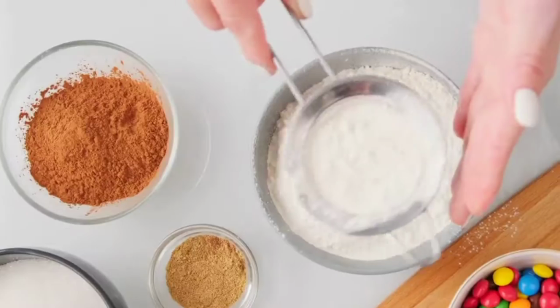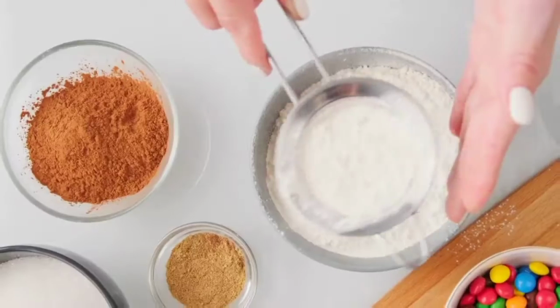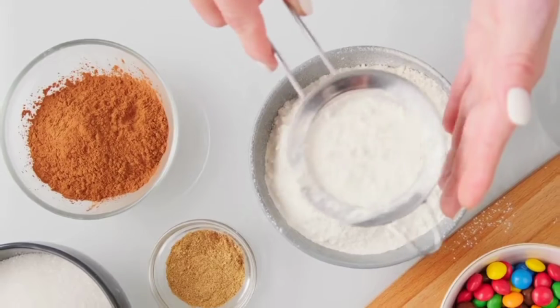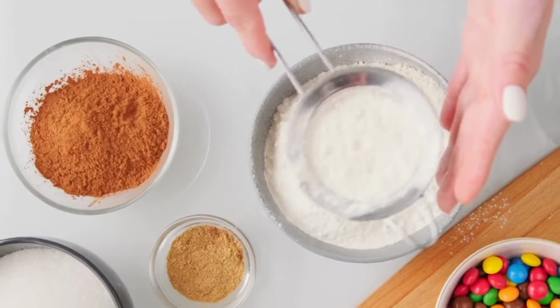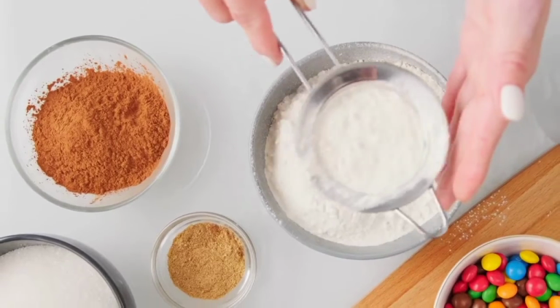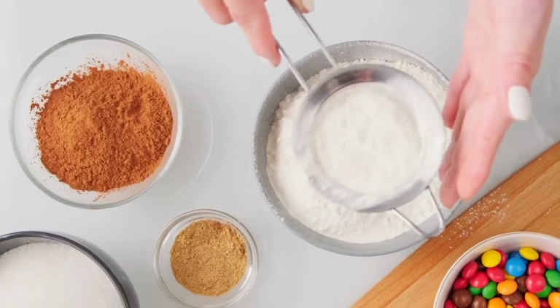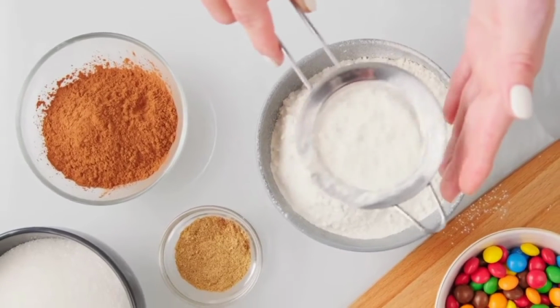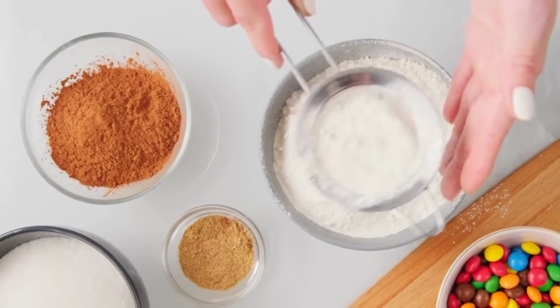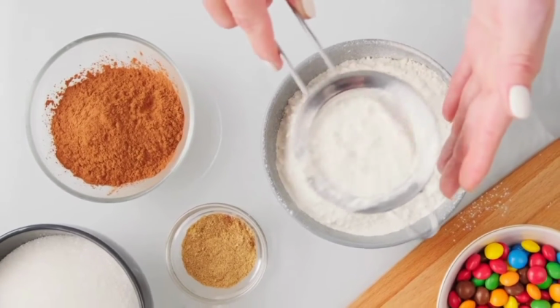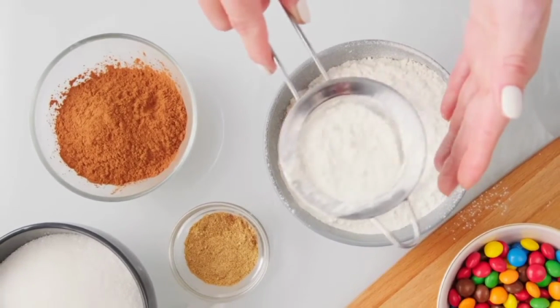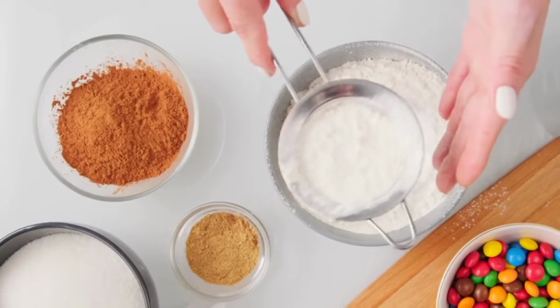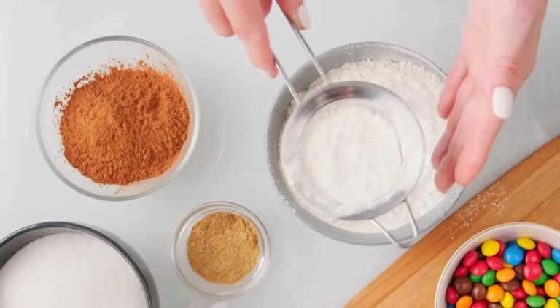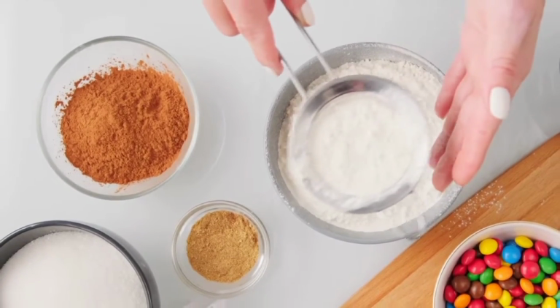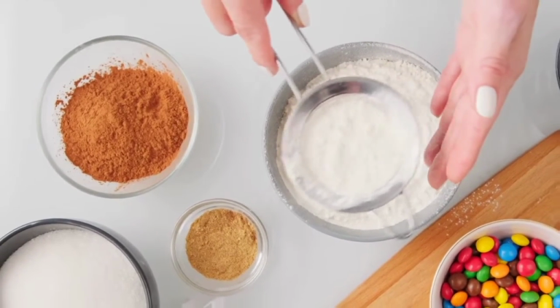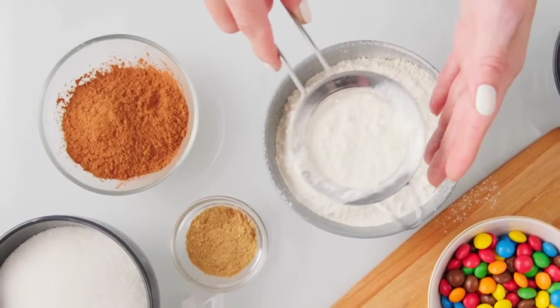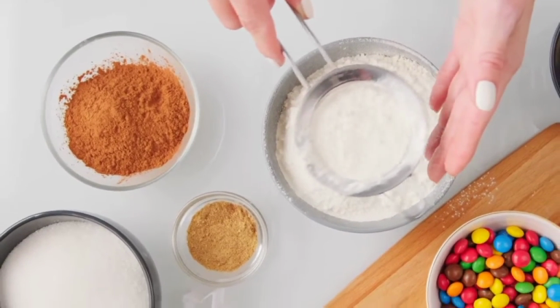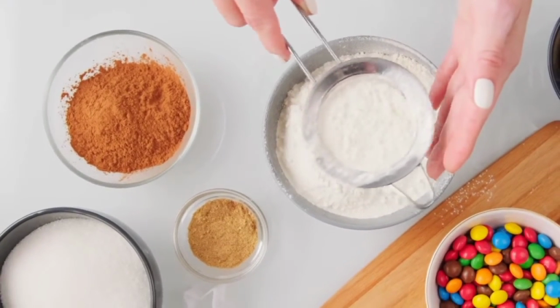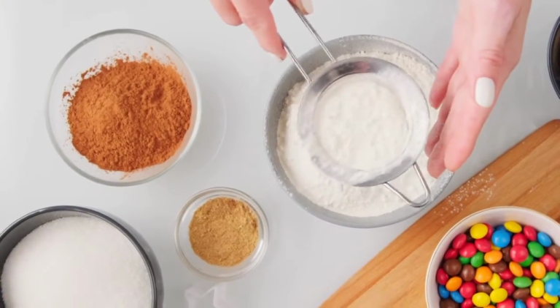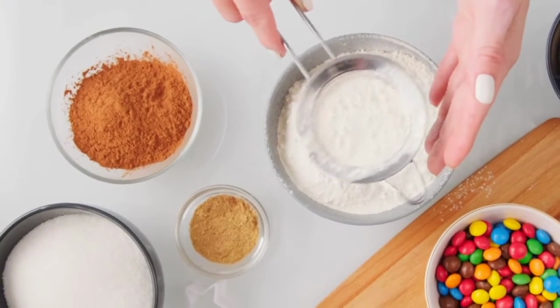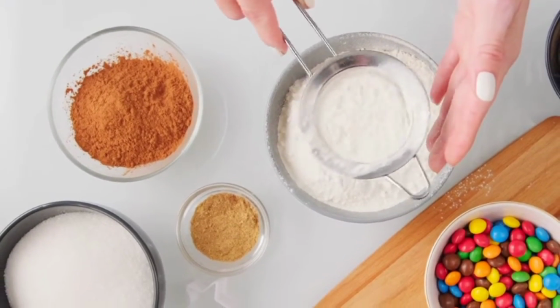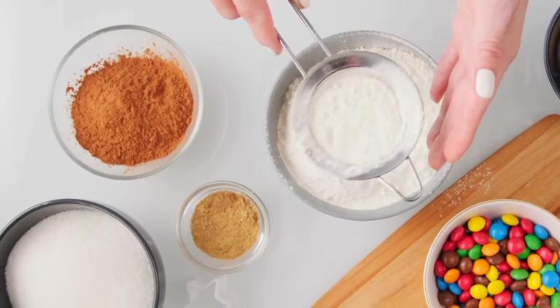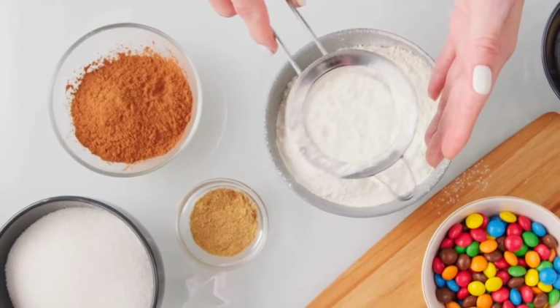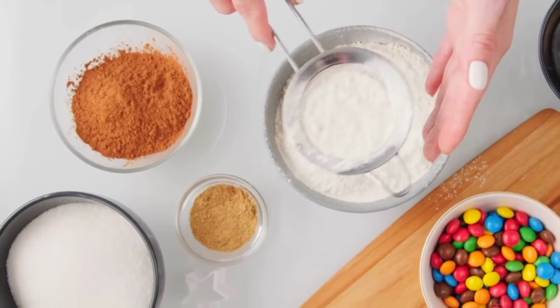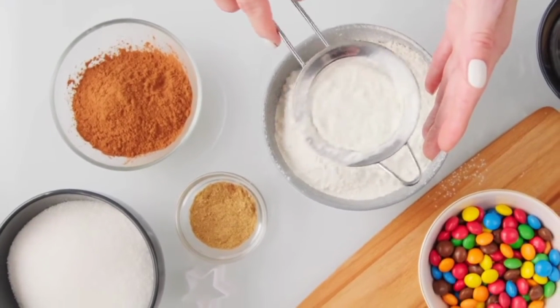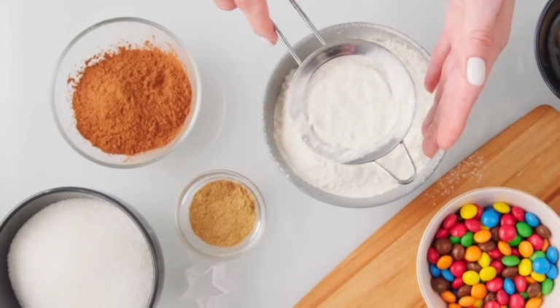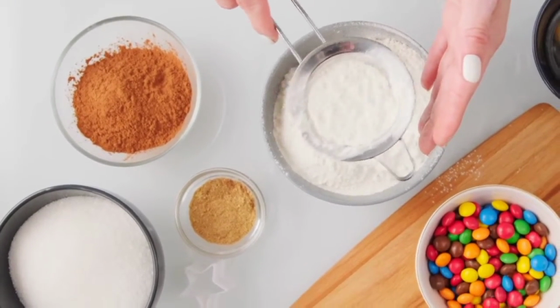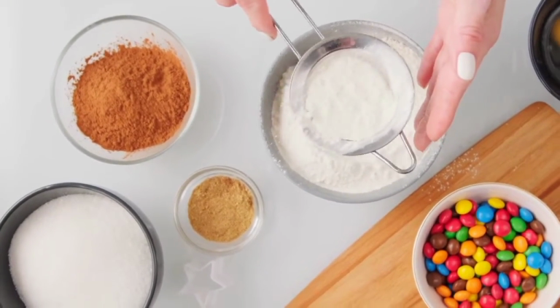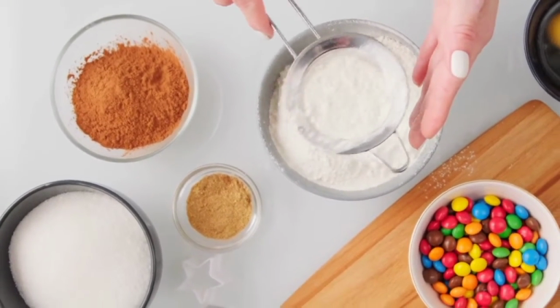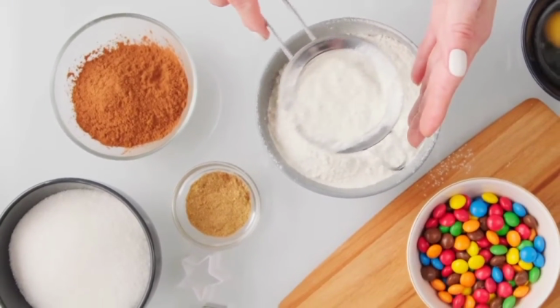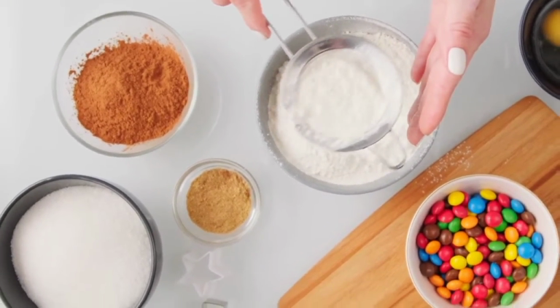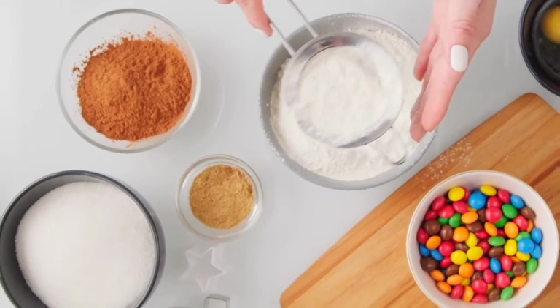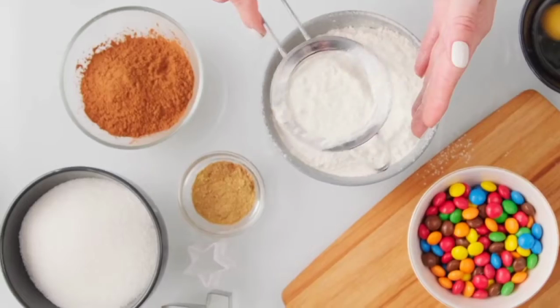Sift the flour, baking soda, cinnamon, ginger, cloves, and salt into a large bowl.